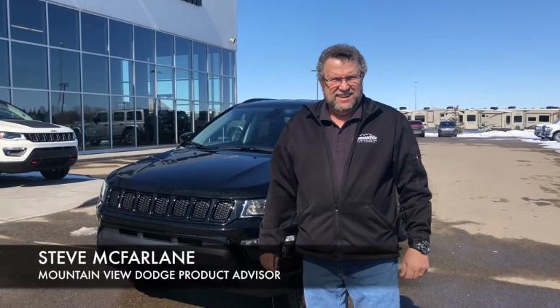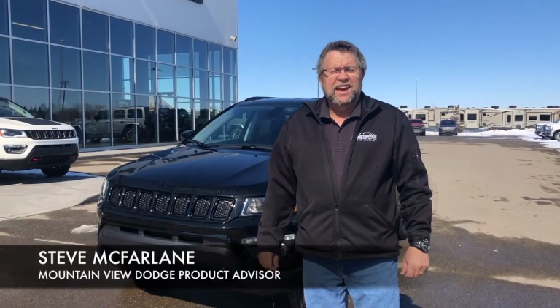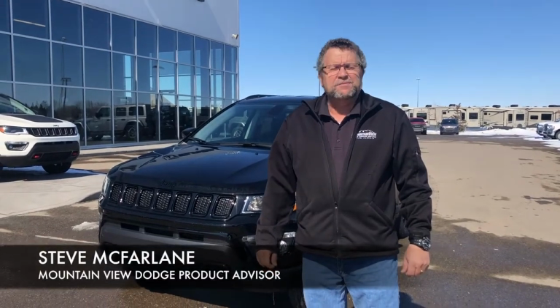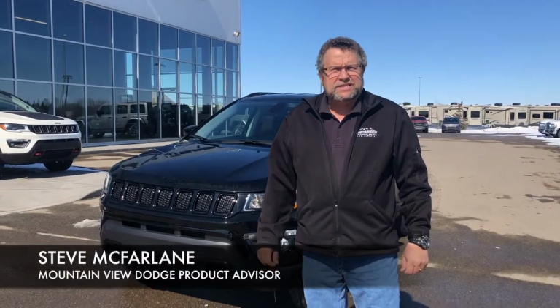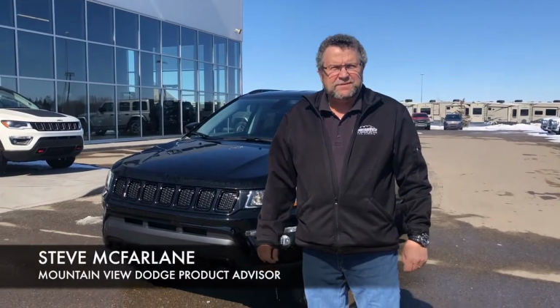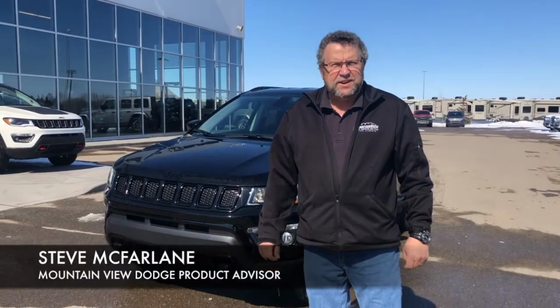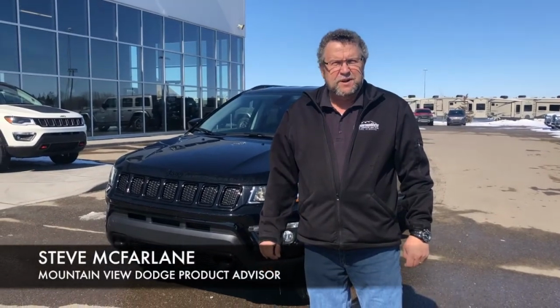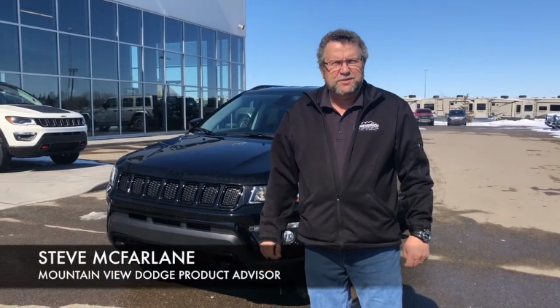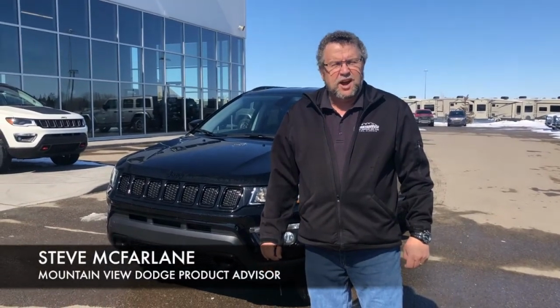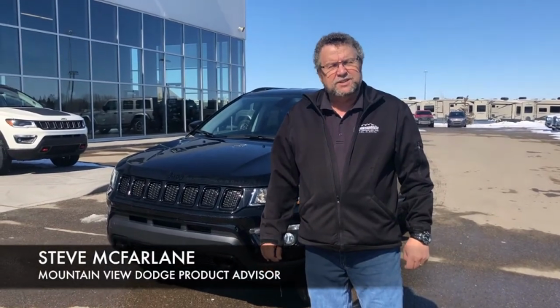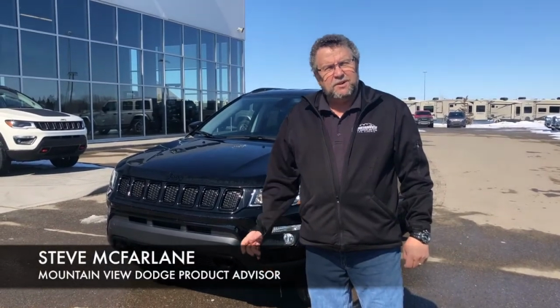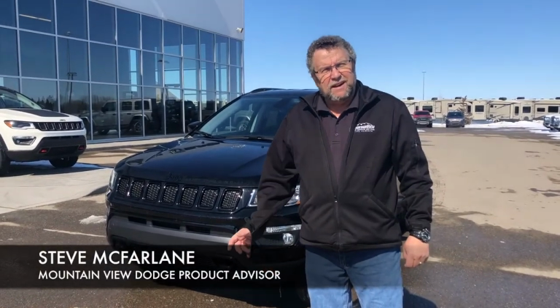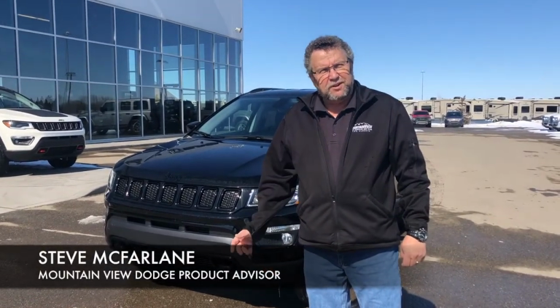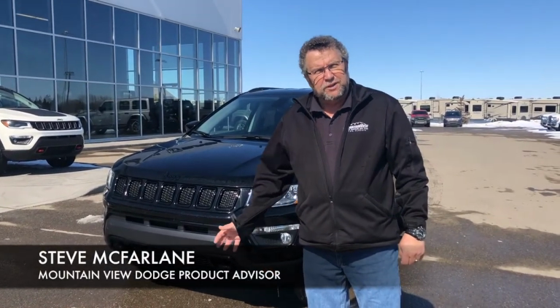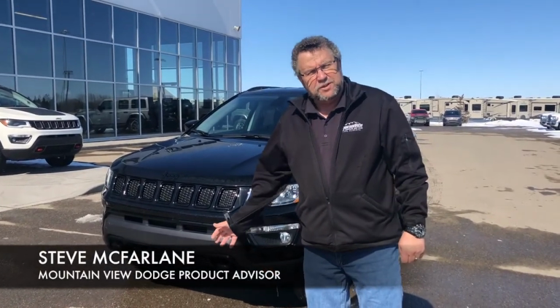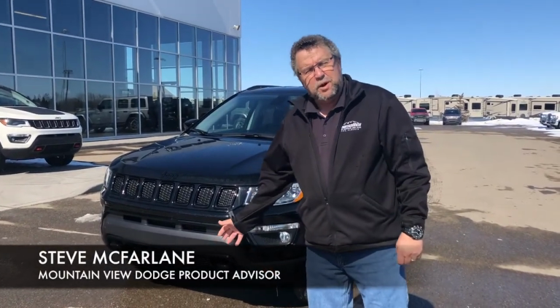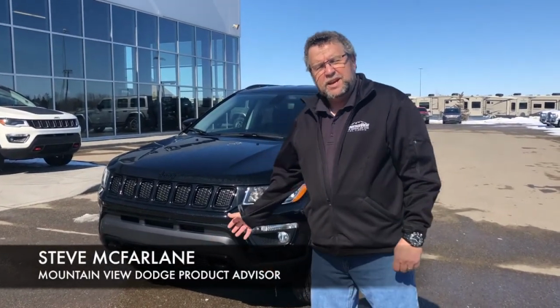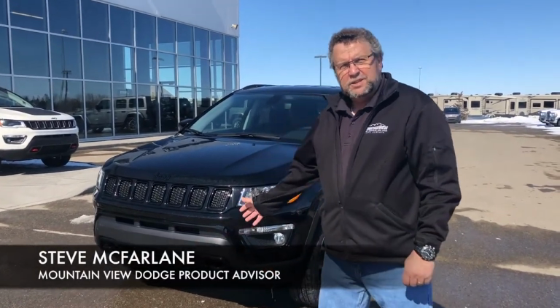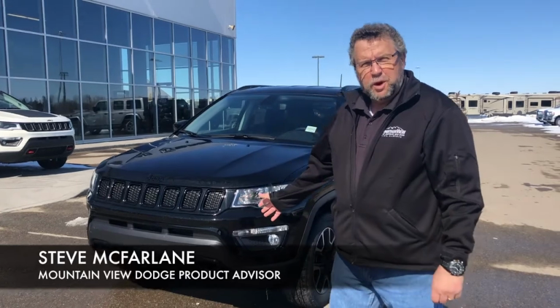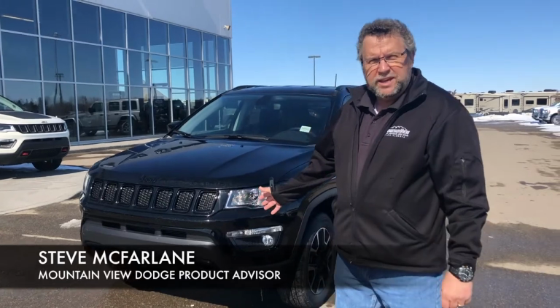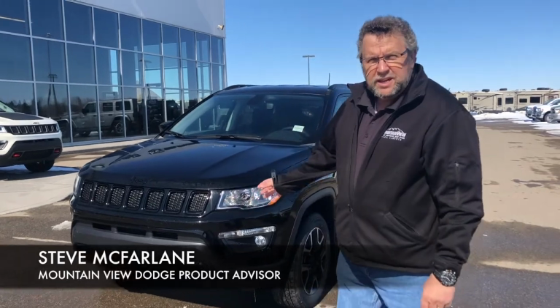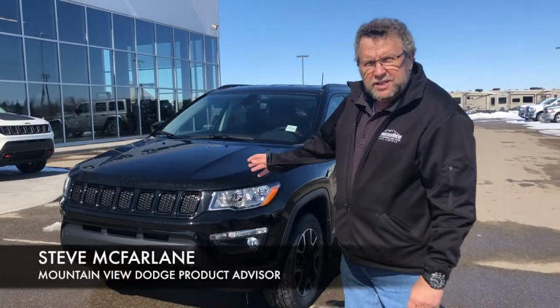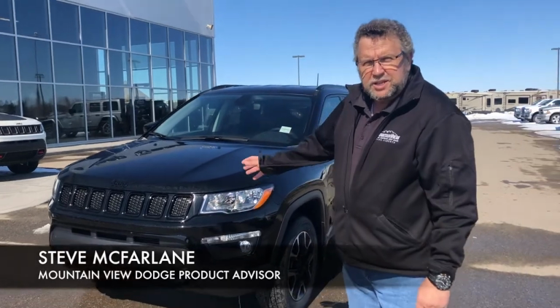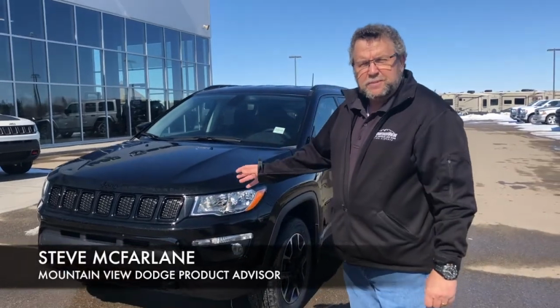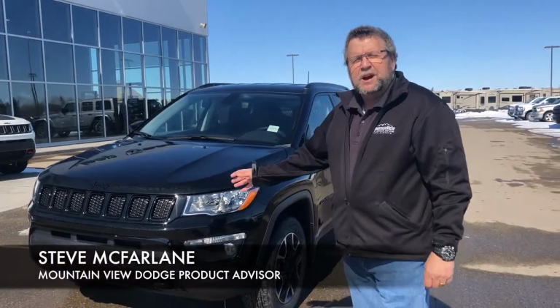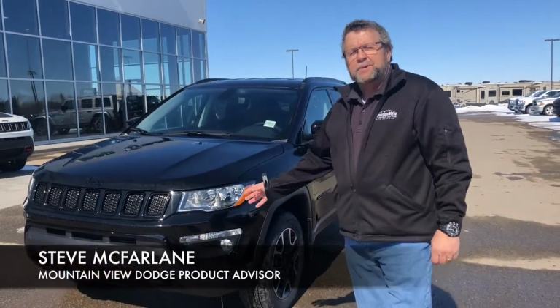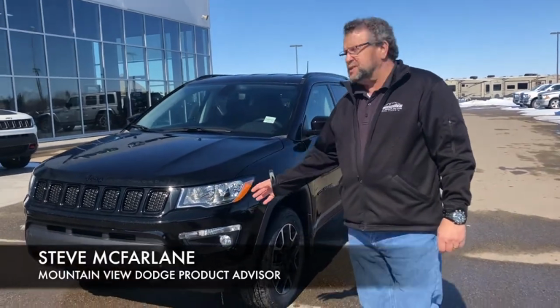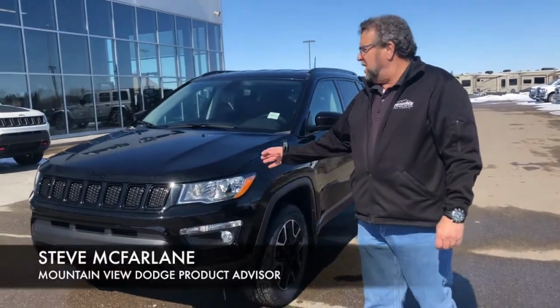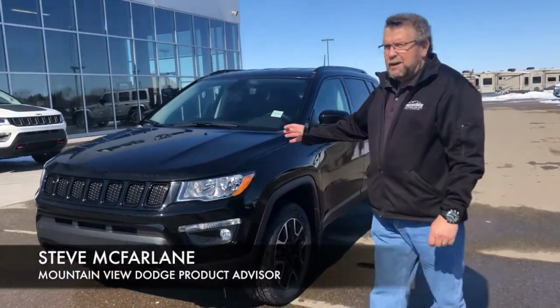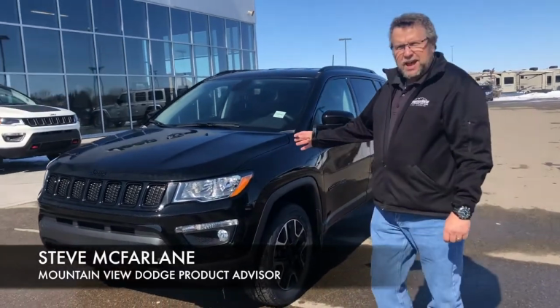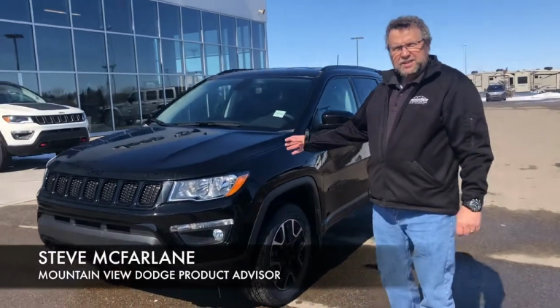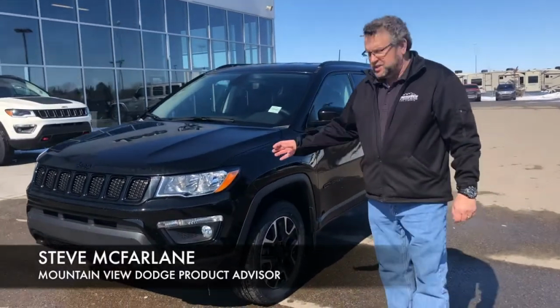Hey everybody, Steve McFarland here from Mountain View Dodge. What do I have here? A beautiful 2020 Jeep Compass Upland Edition.